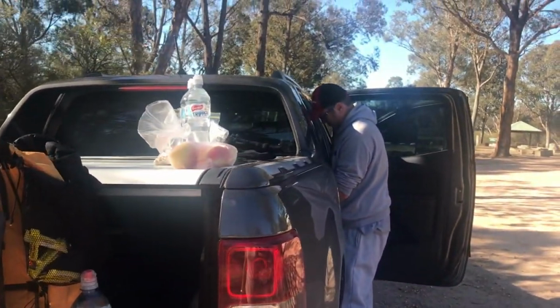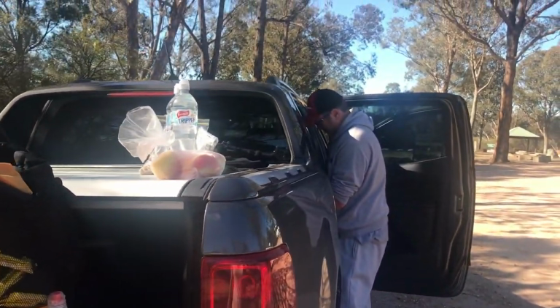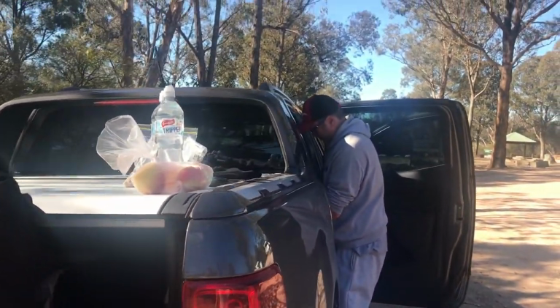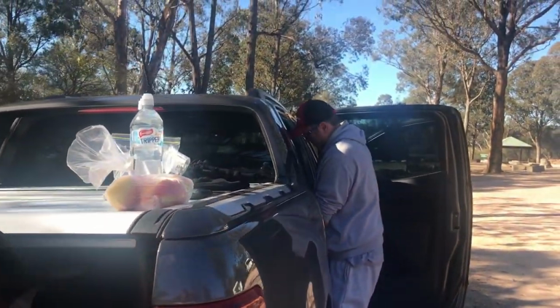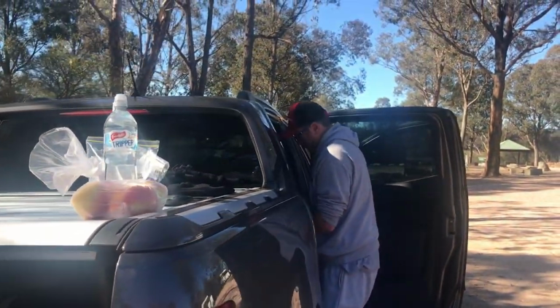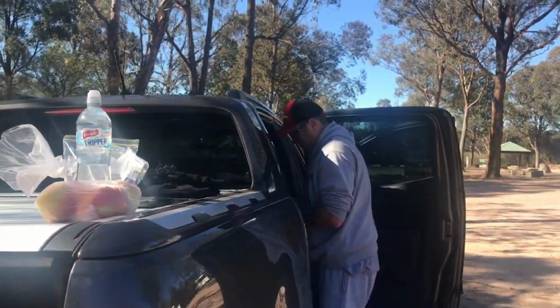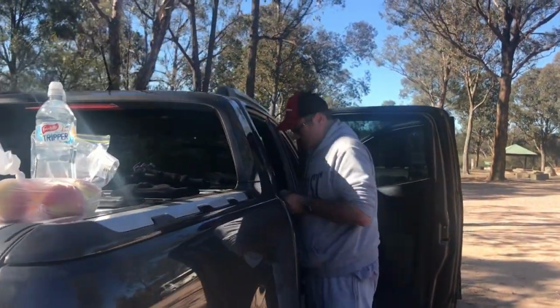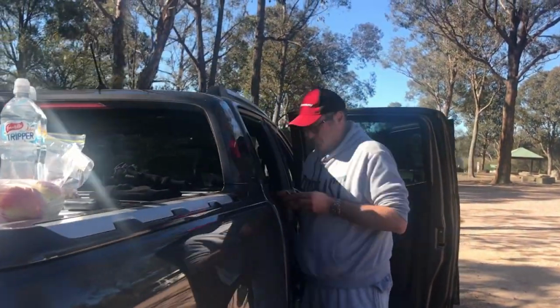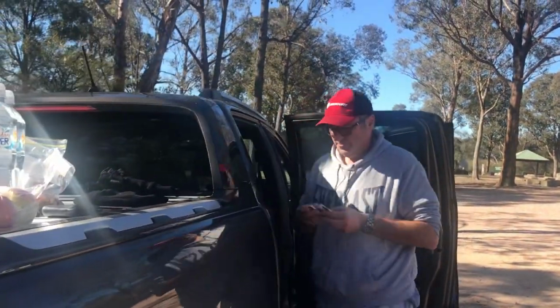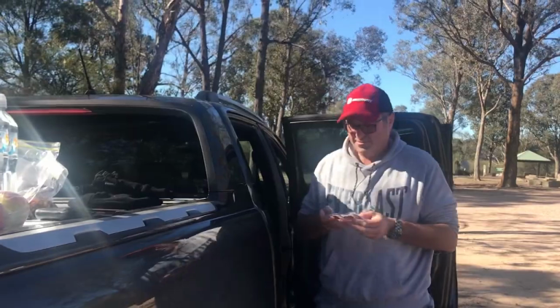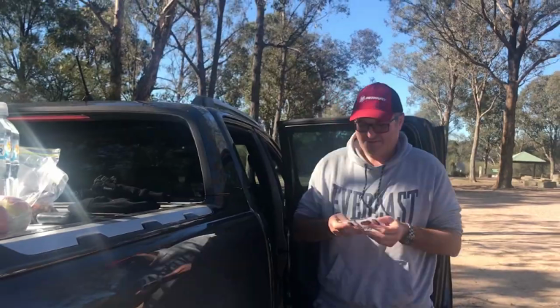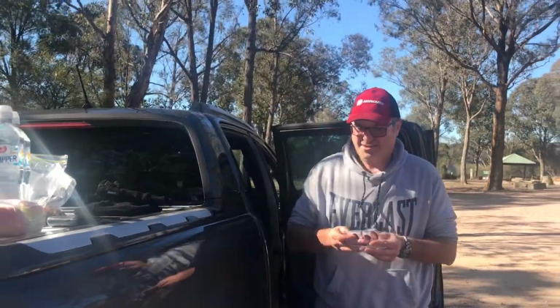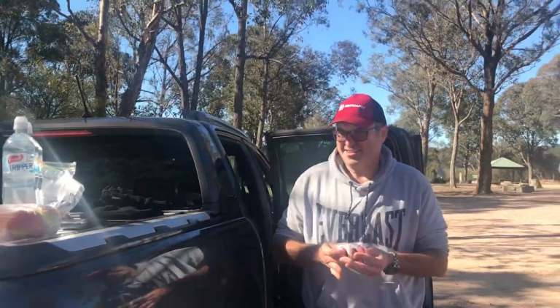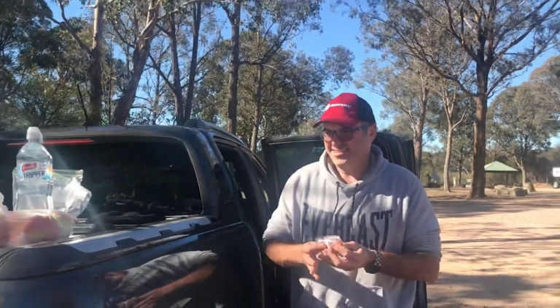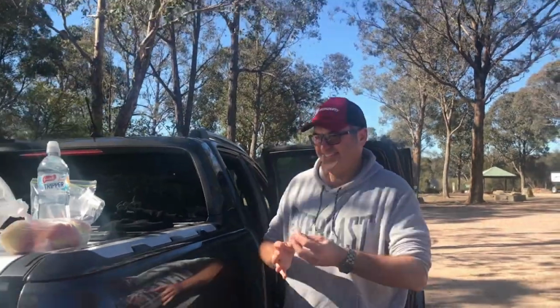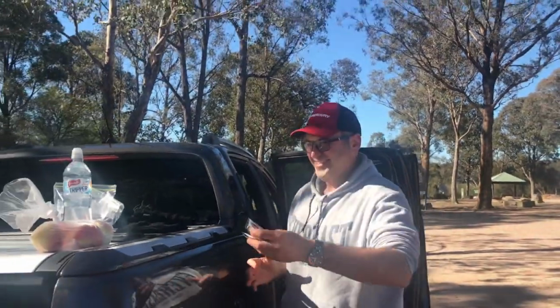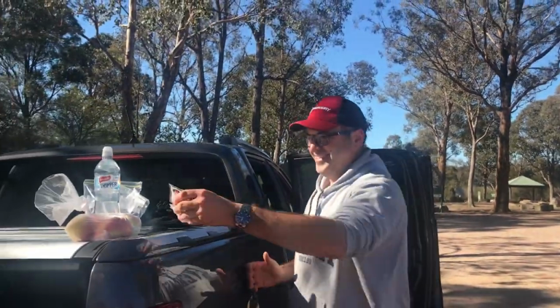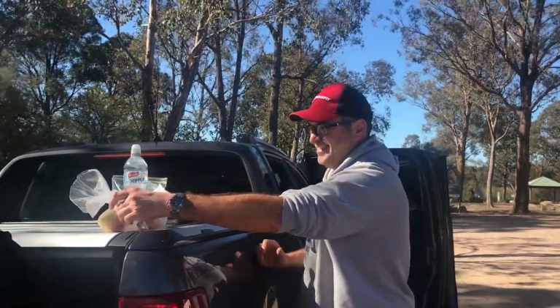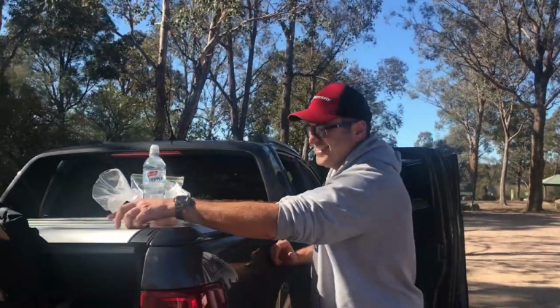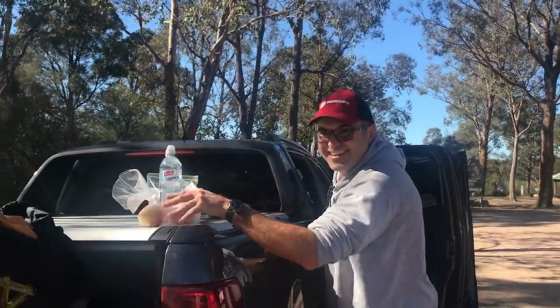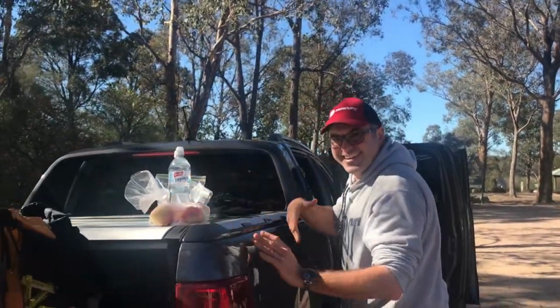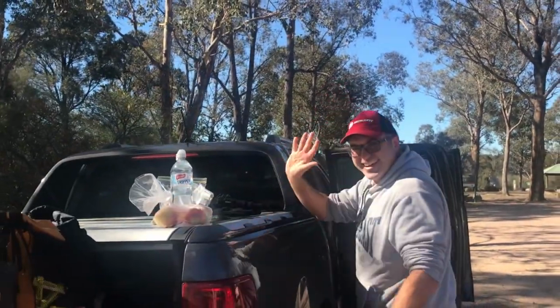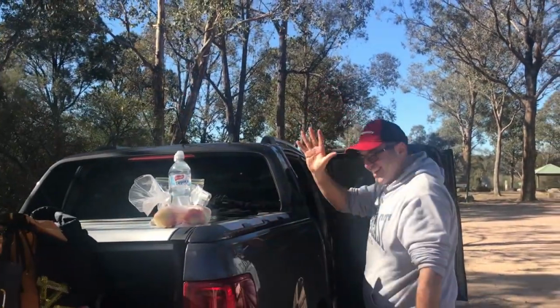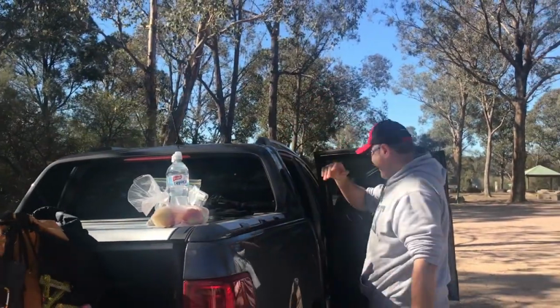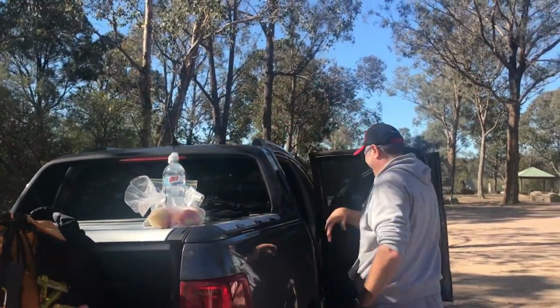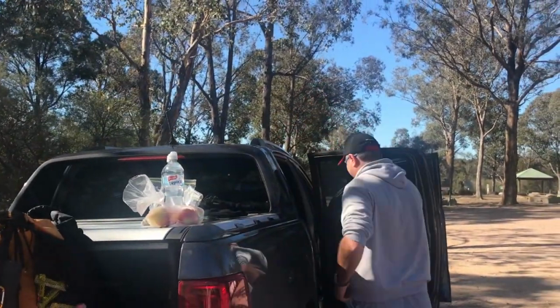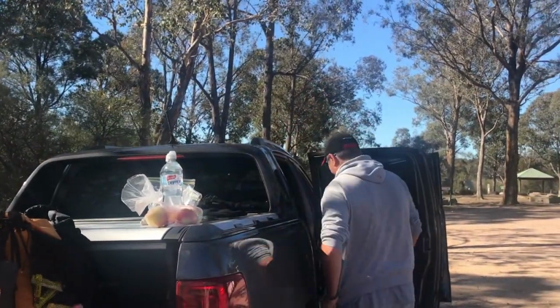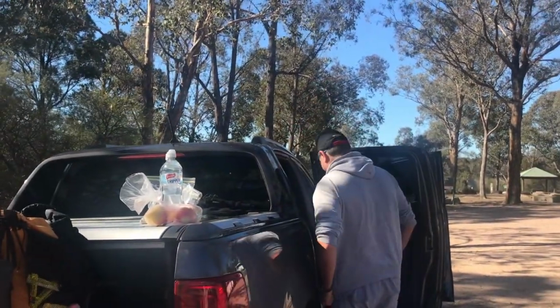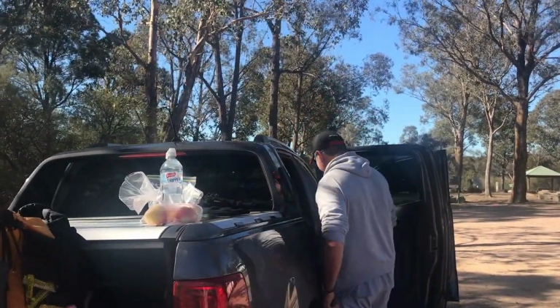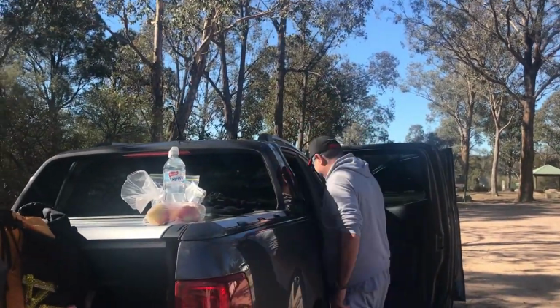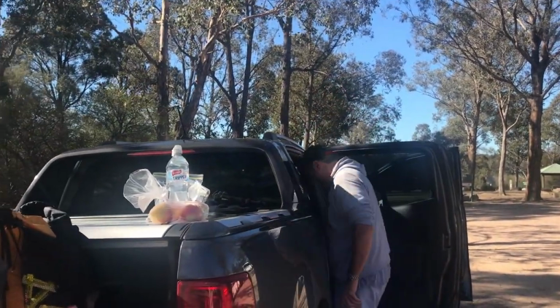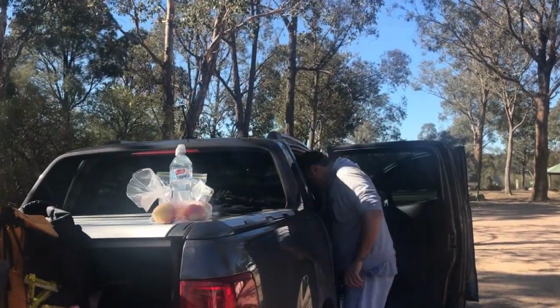Here's my brother getting his stuff ready. Hi Mark. Hello. Ready for a walk? Yep.